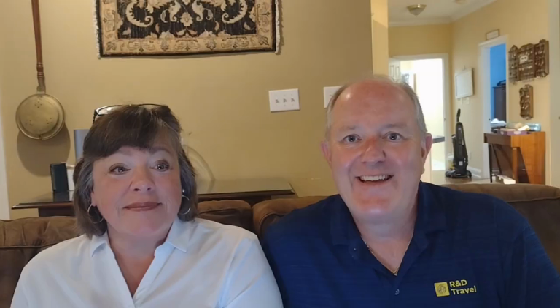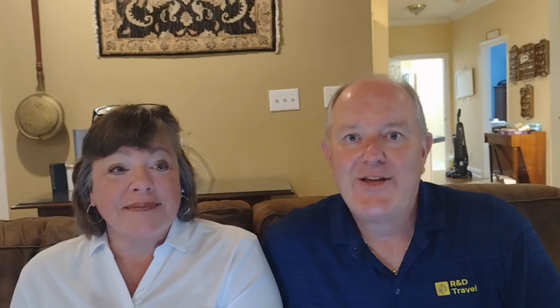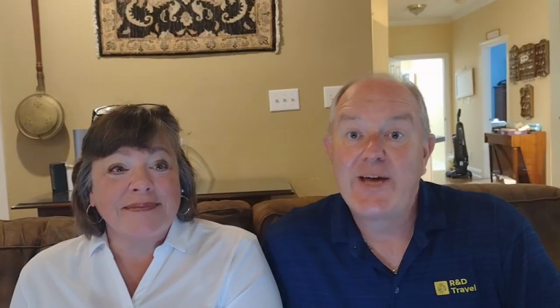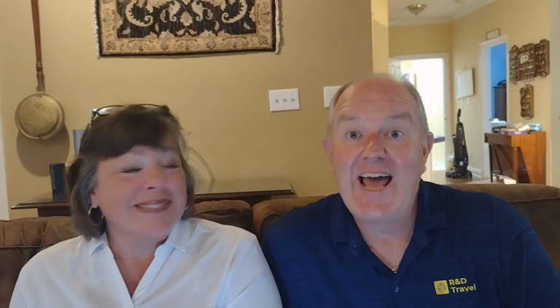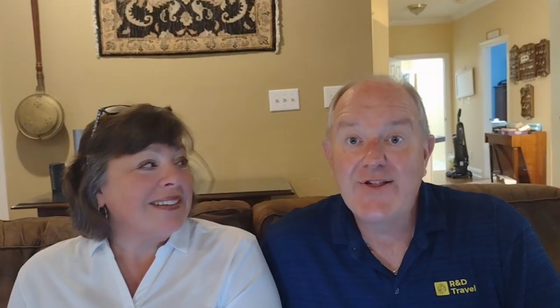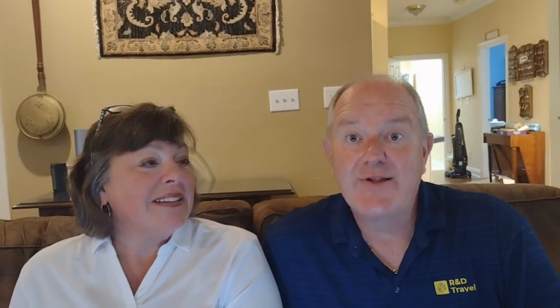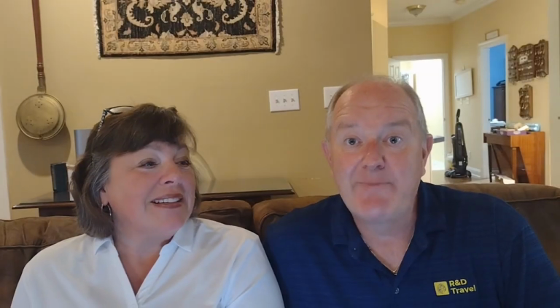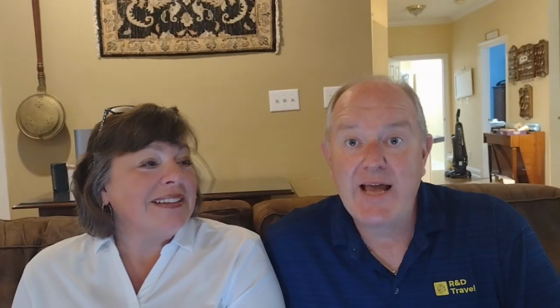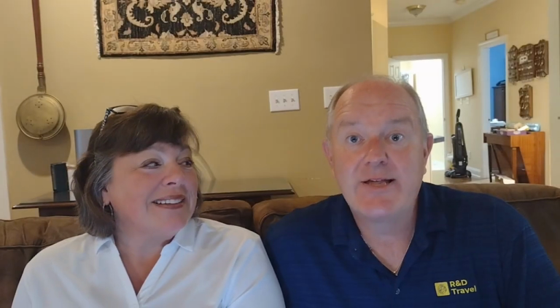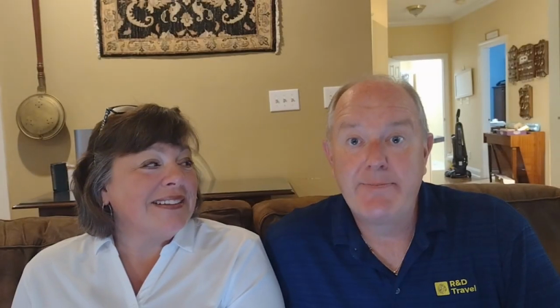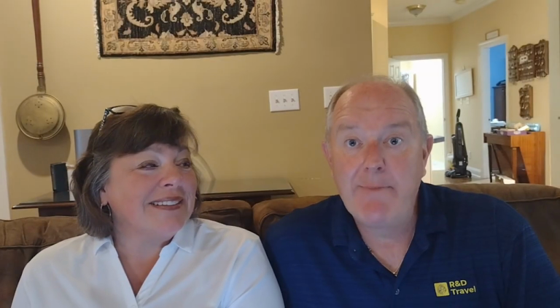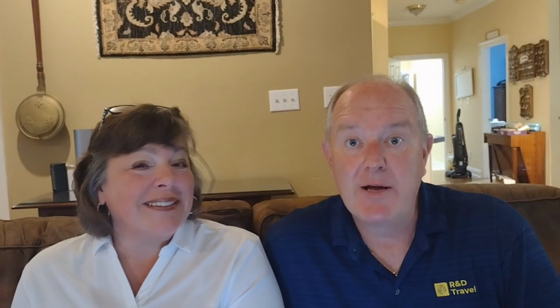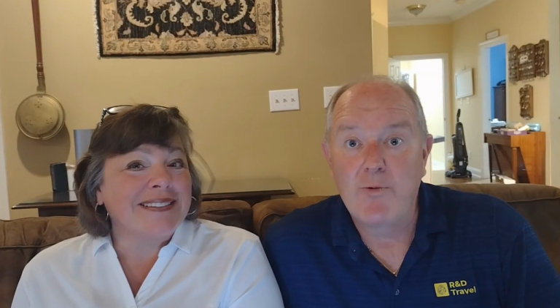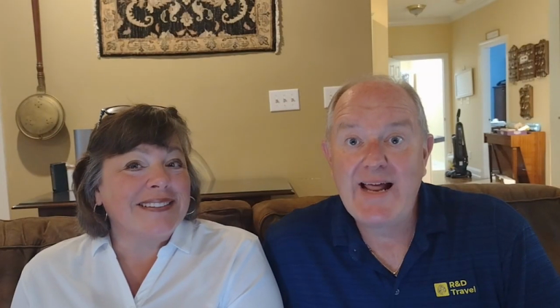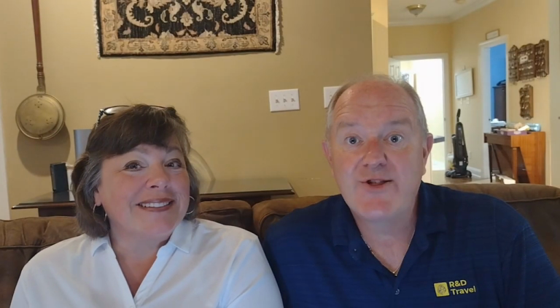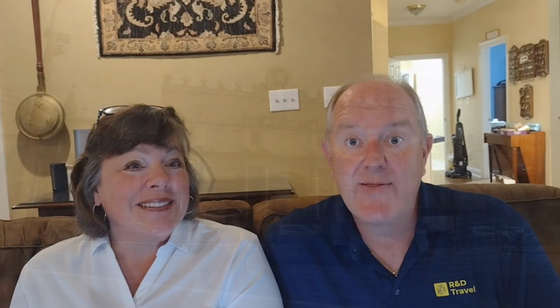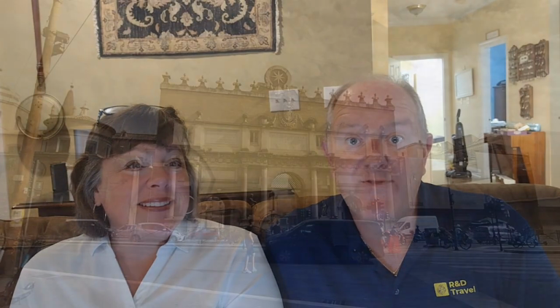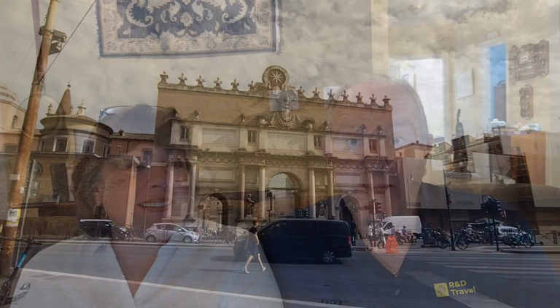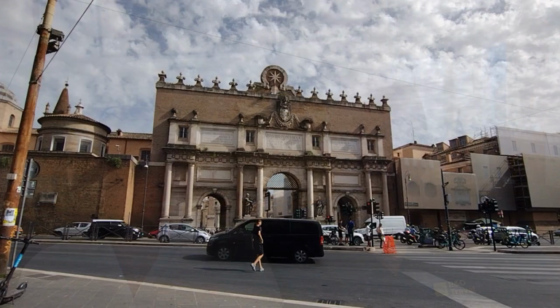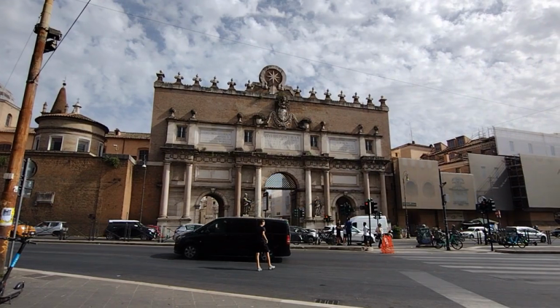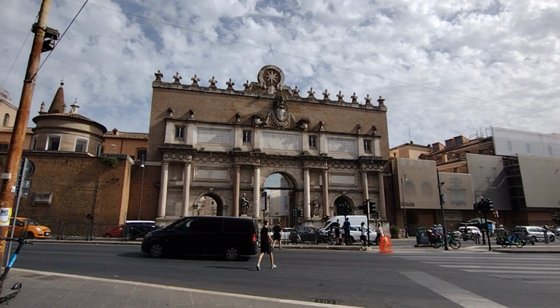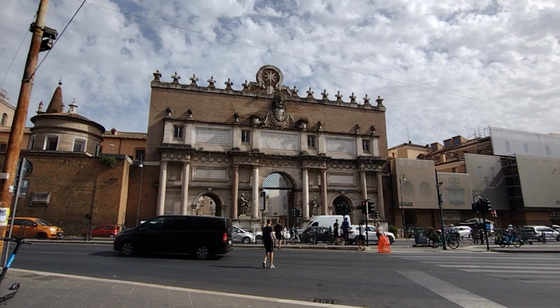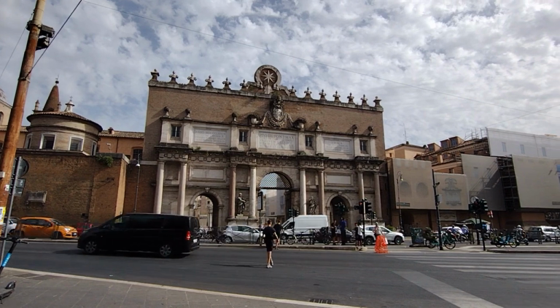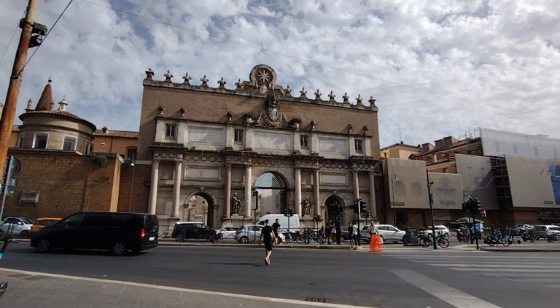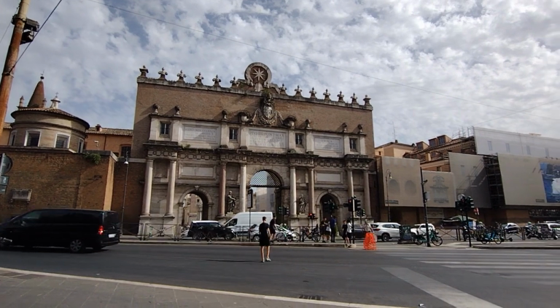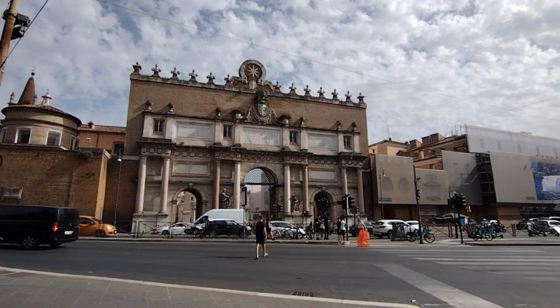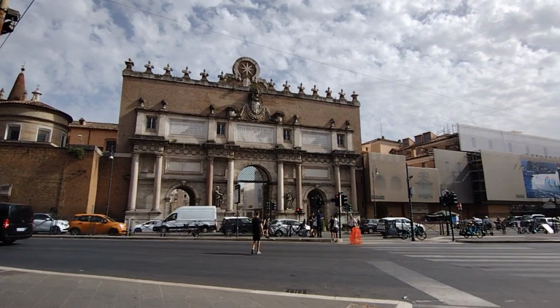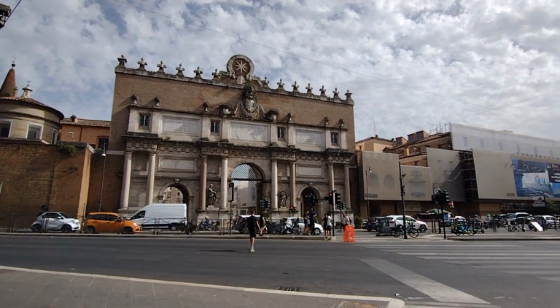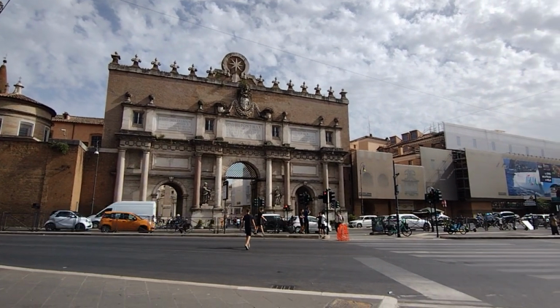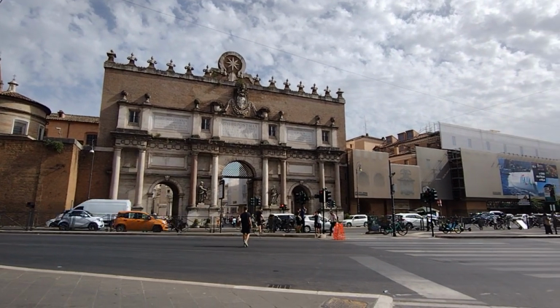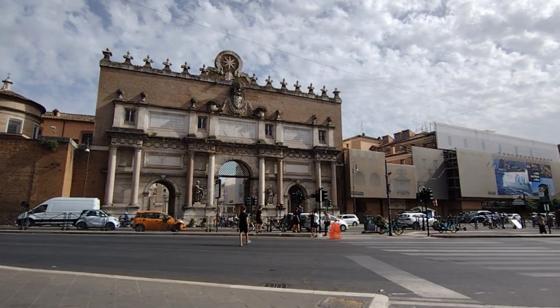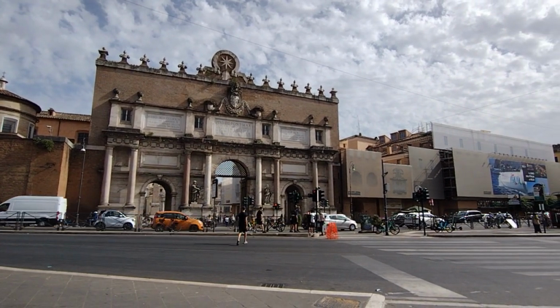You can access the Piazza del Popolo right outside the Flaminio metro station. A really cool place to visit.